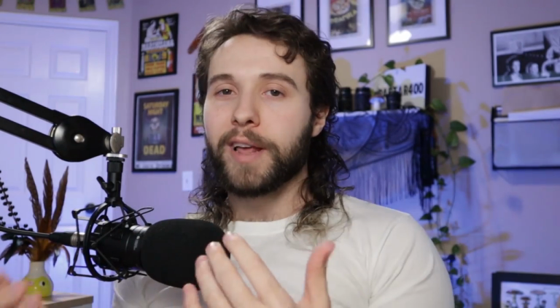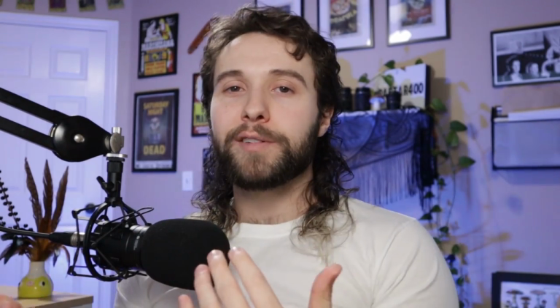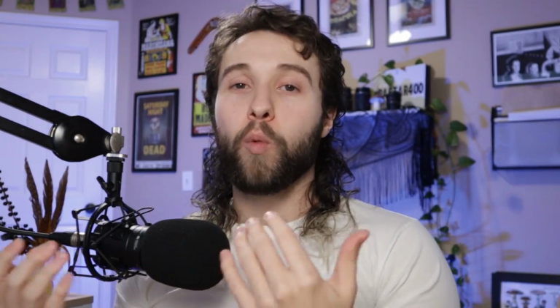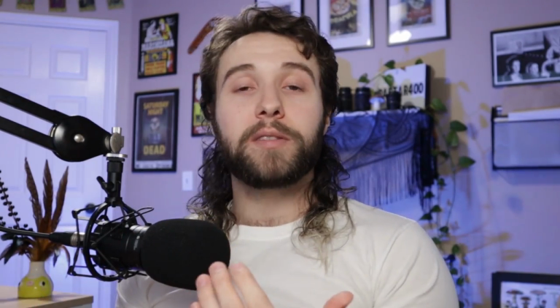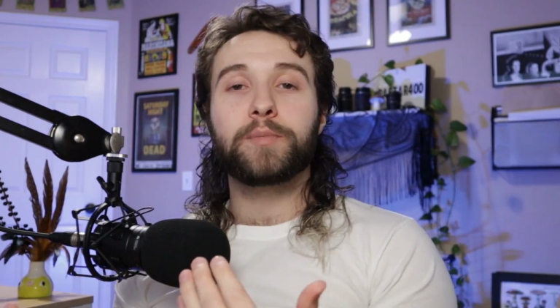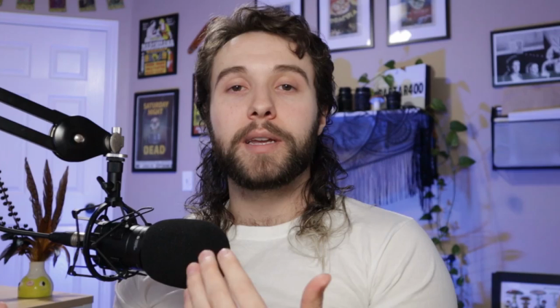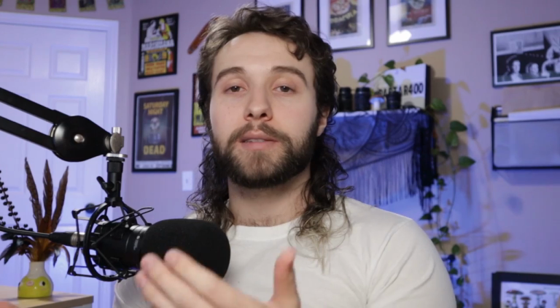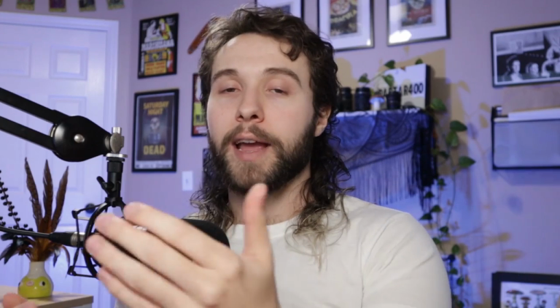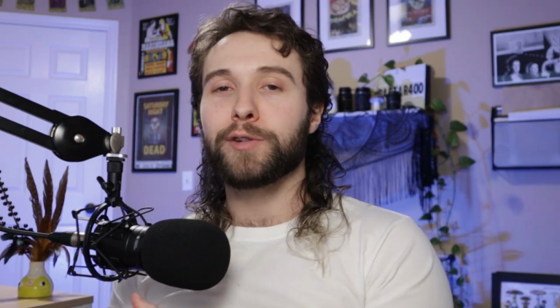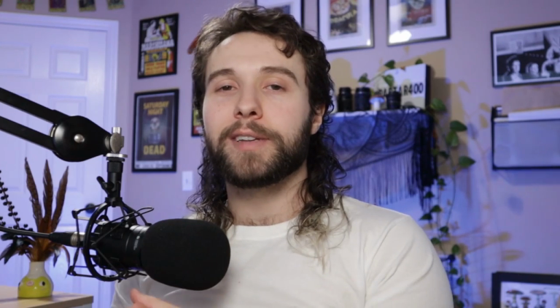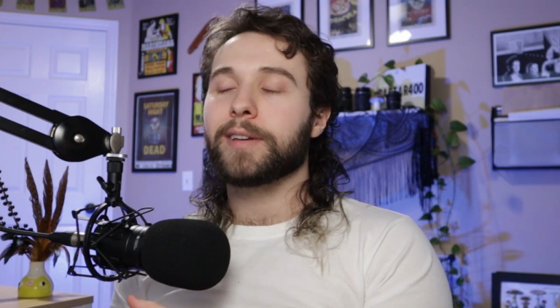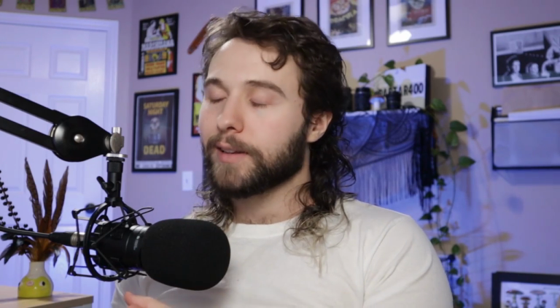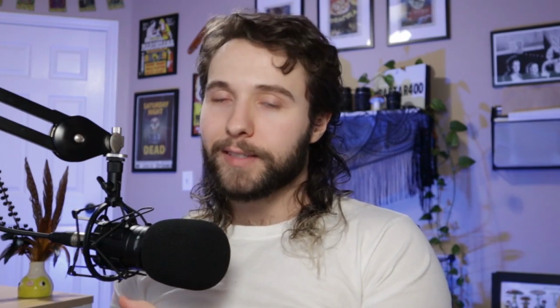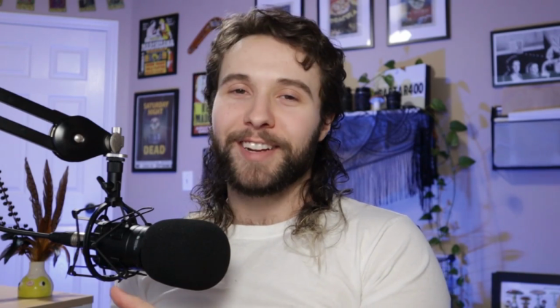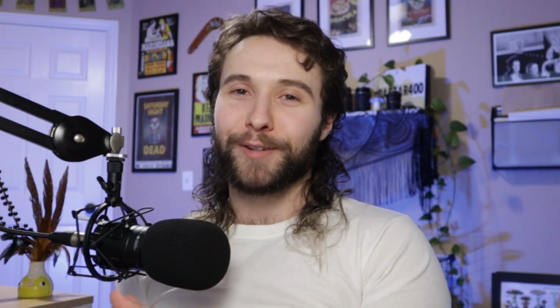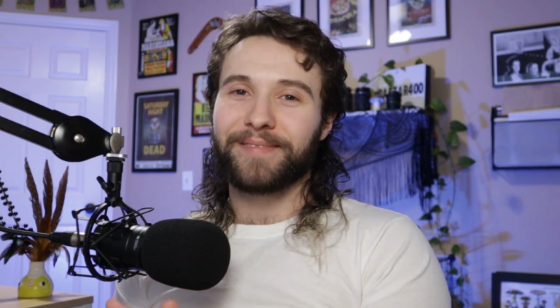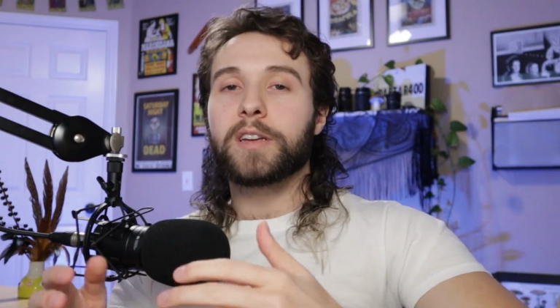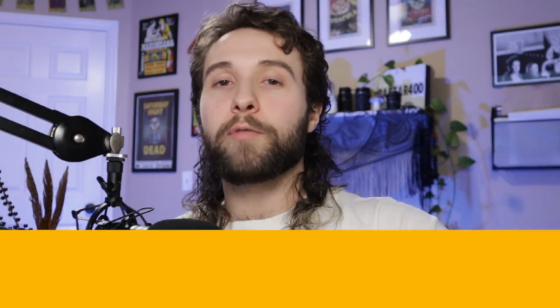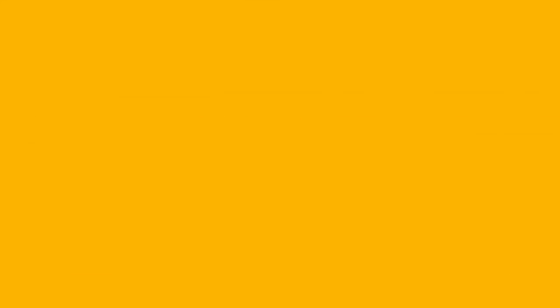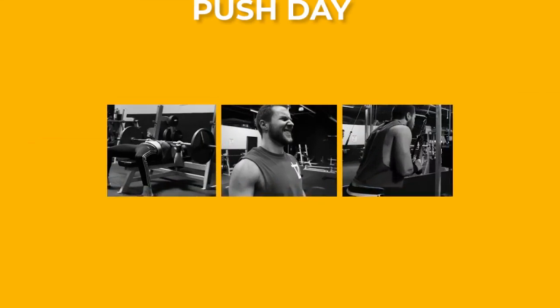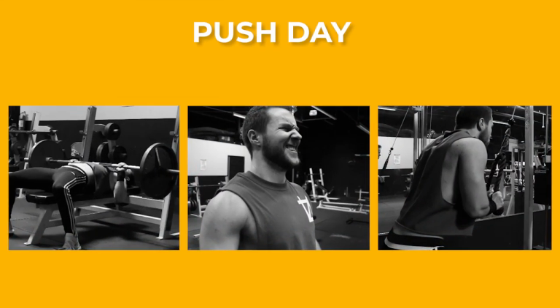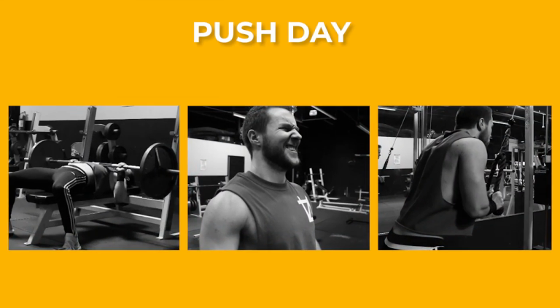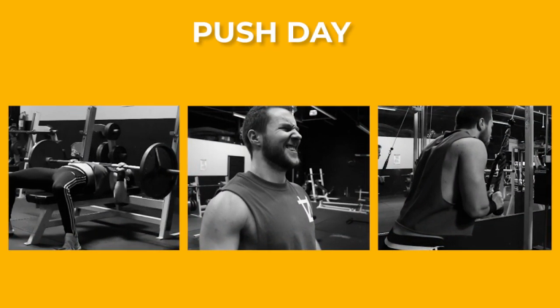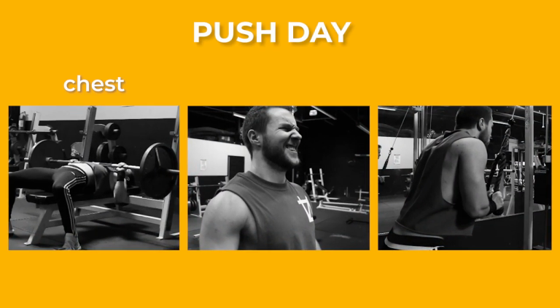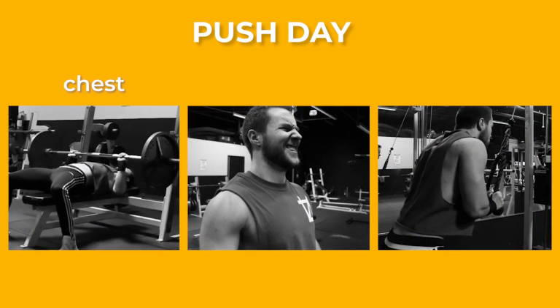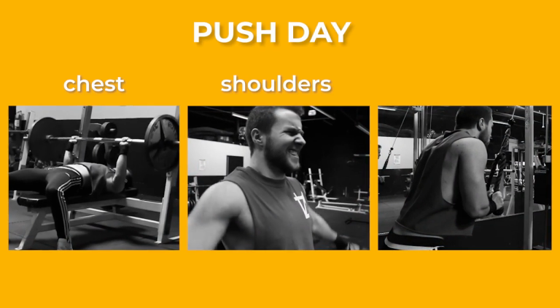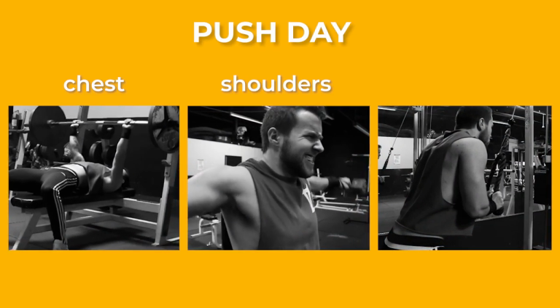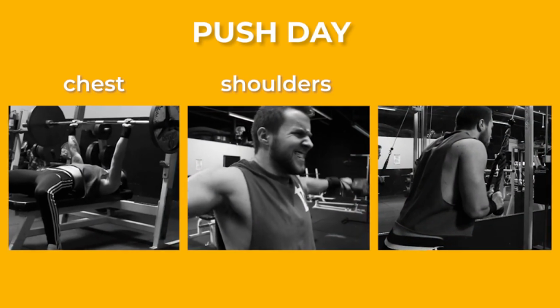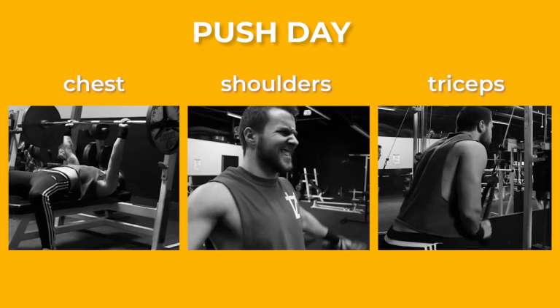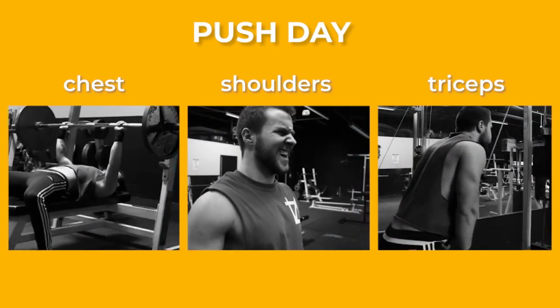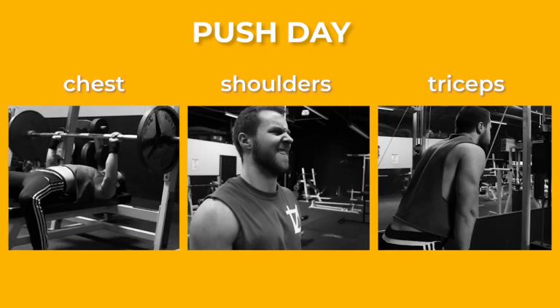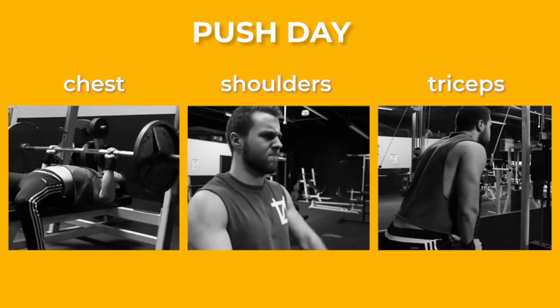Now that you know what this split is and how to use it, let's get into it. We're kicking off with push day, hitting chest, shoulders, and triceps.